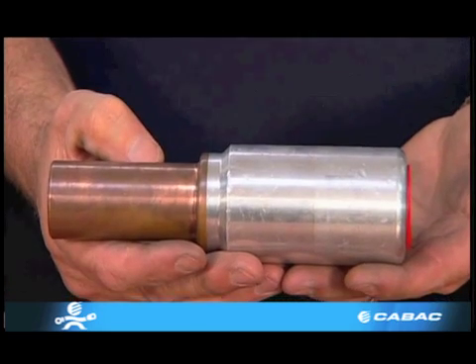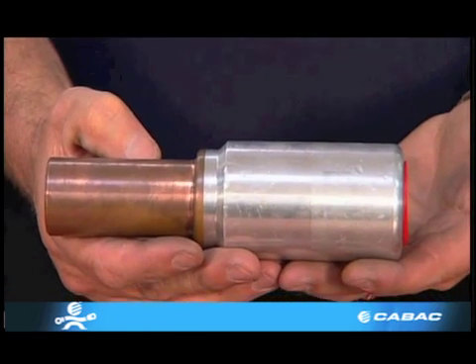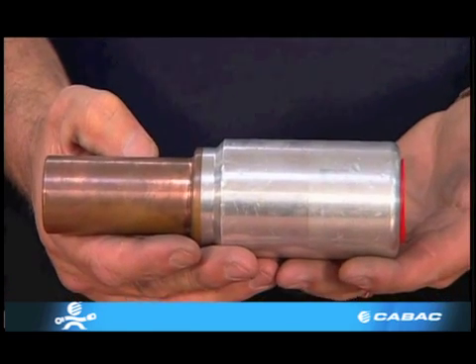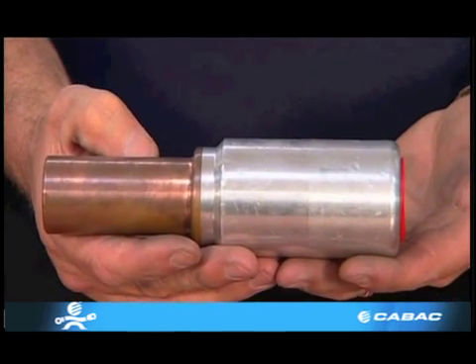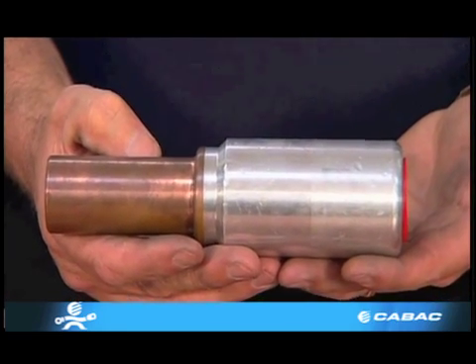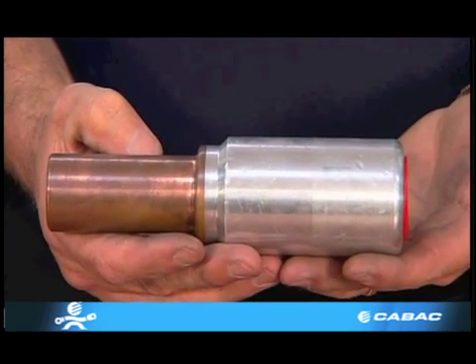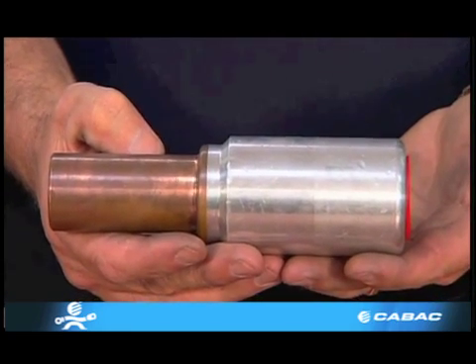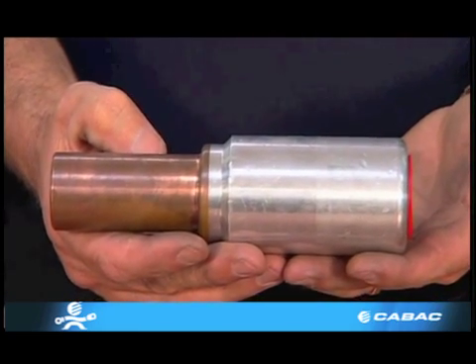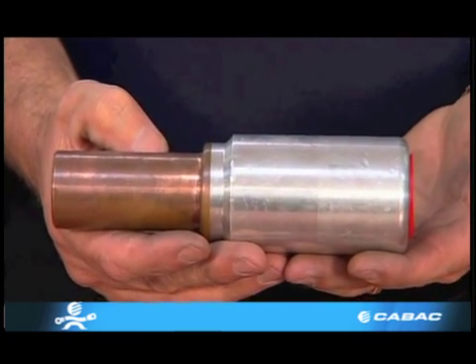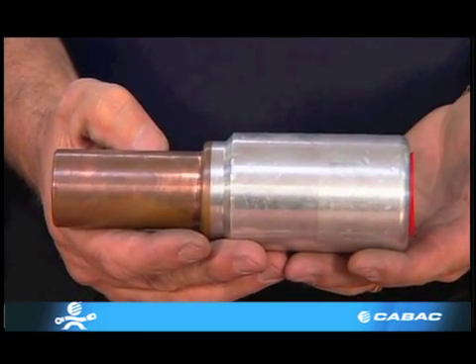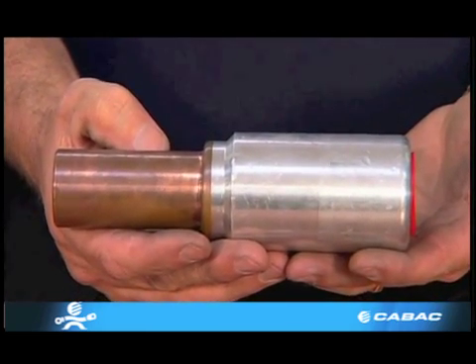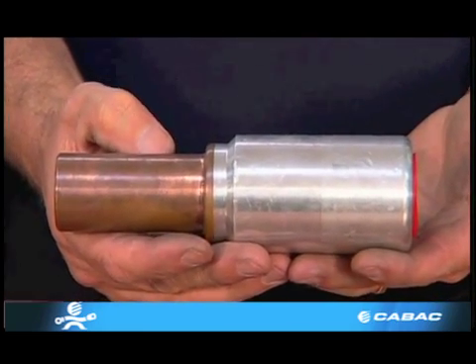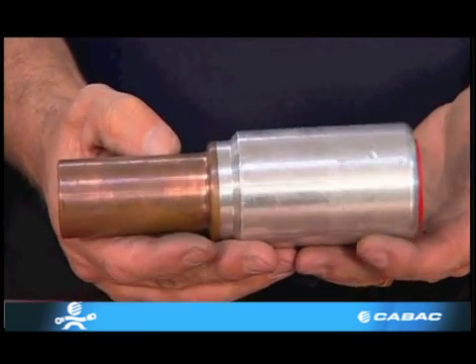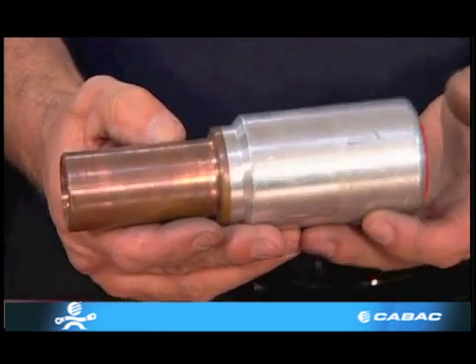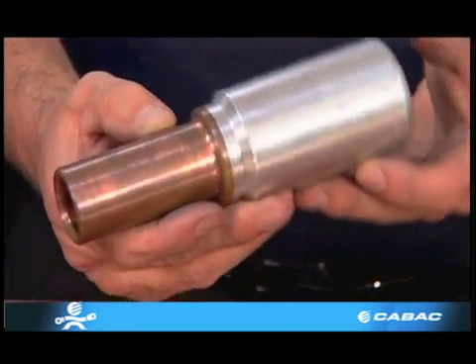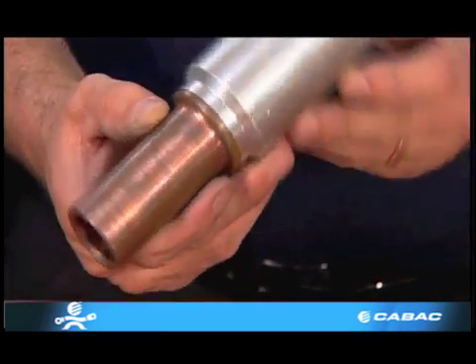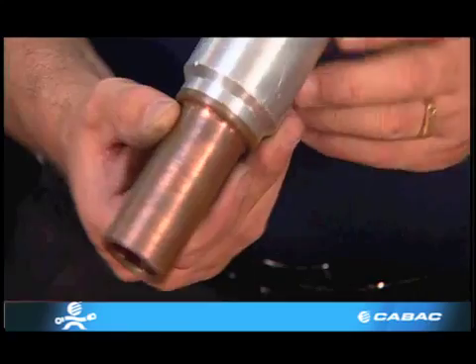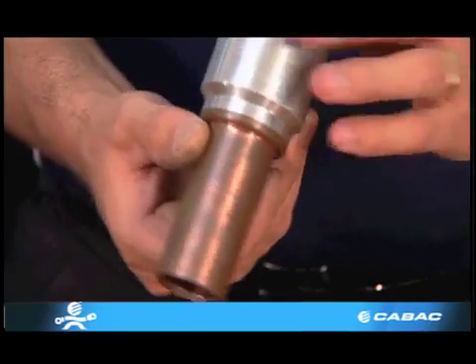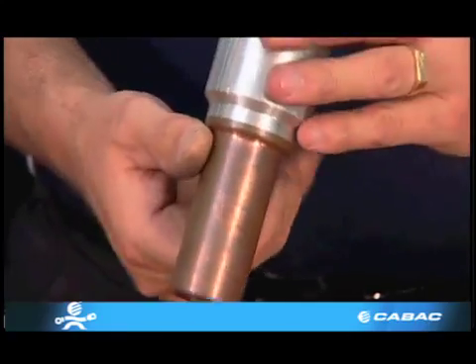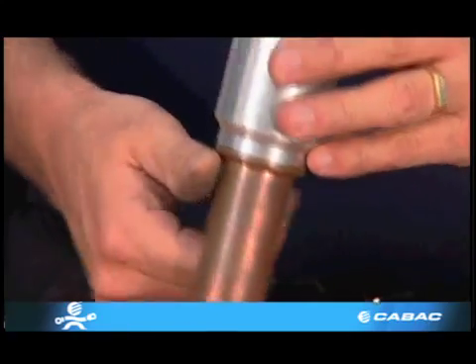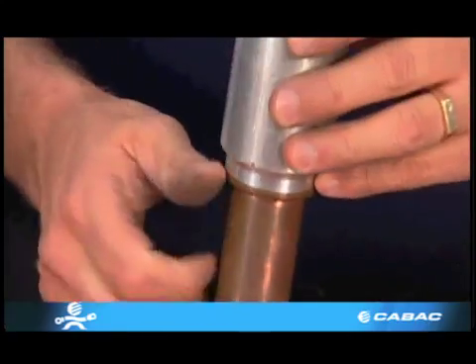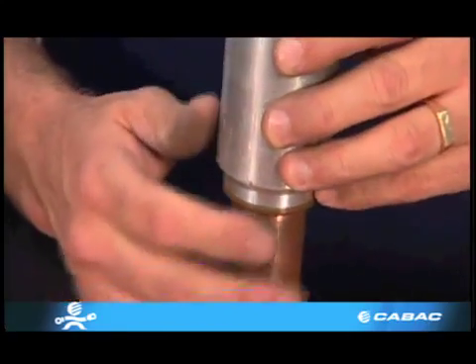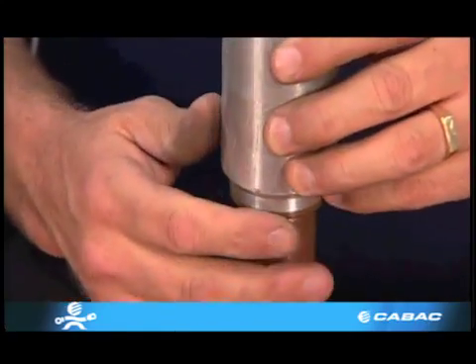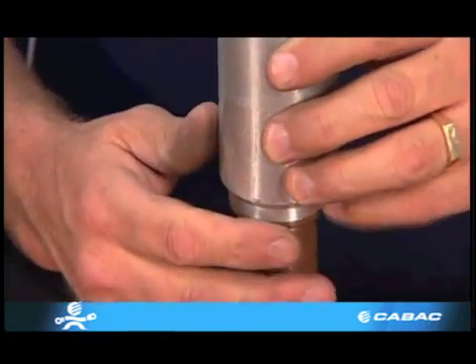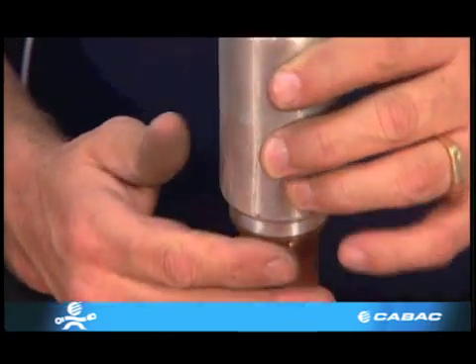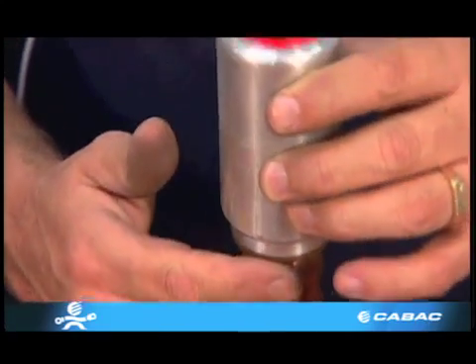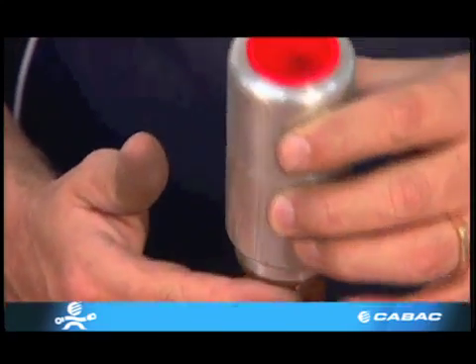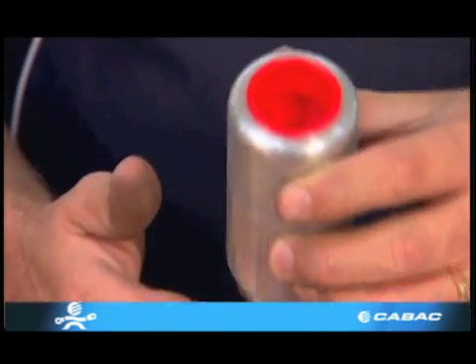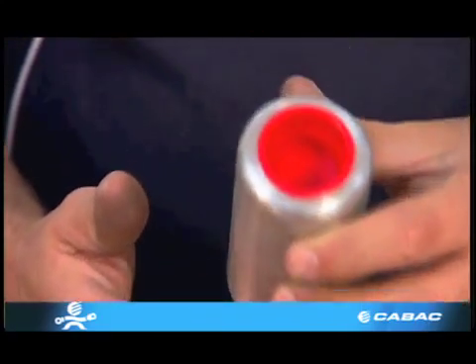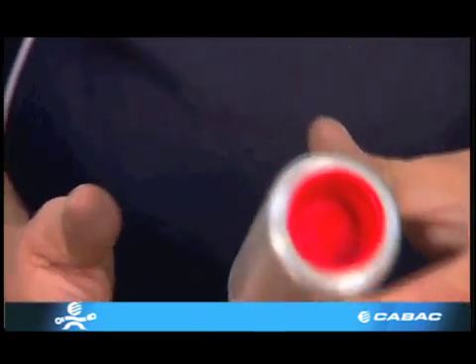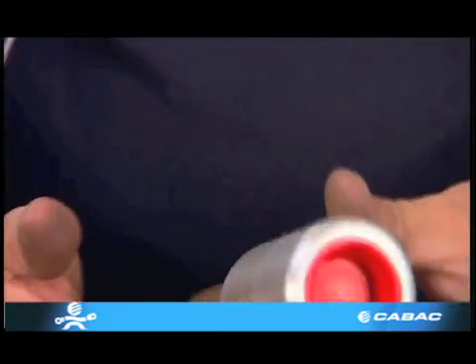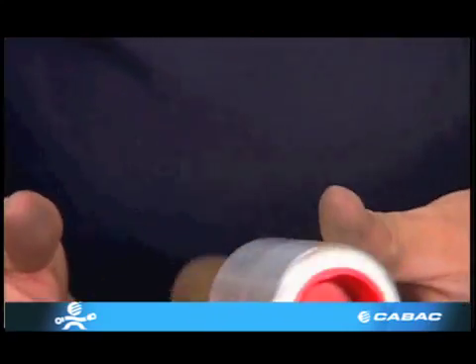Reverse bimetal lugs are also available upon request. These are for joining copper cables to aluminium bus bar.